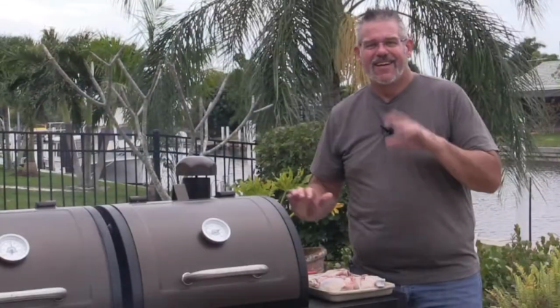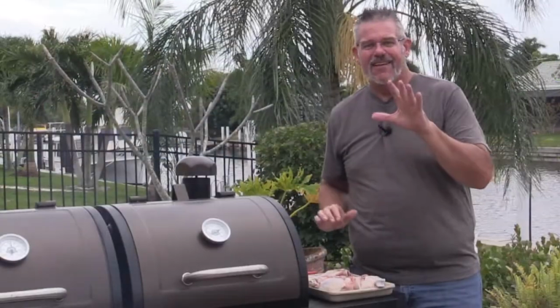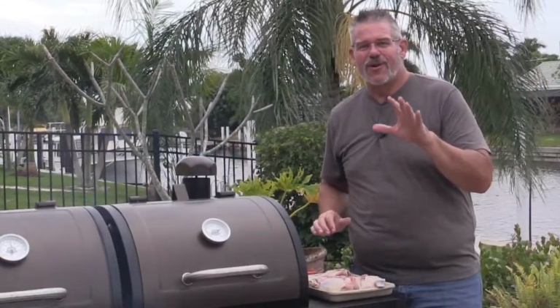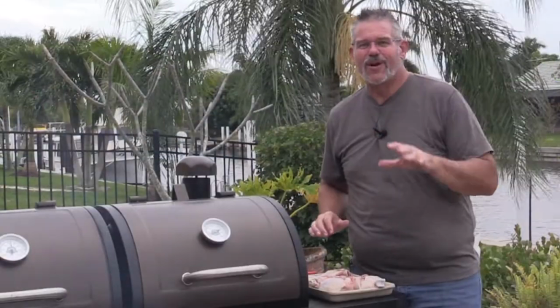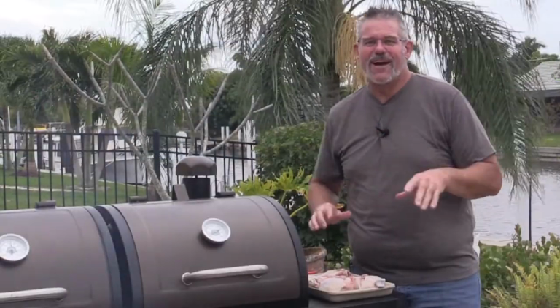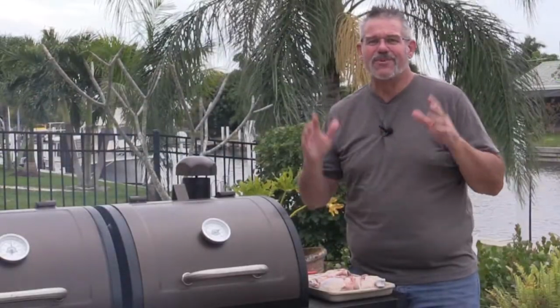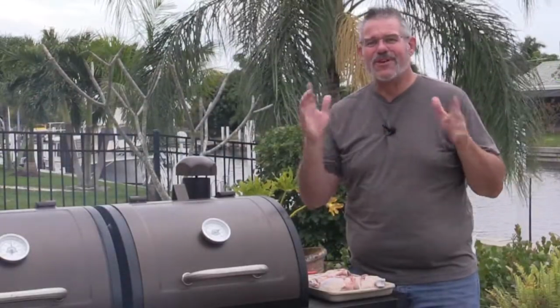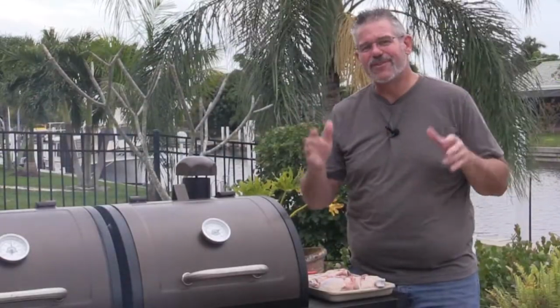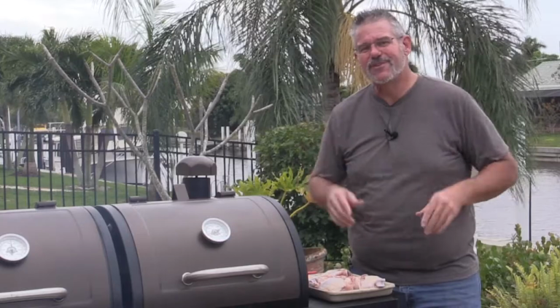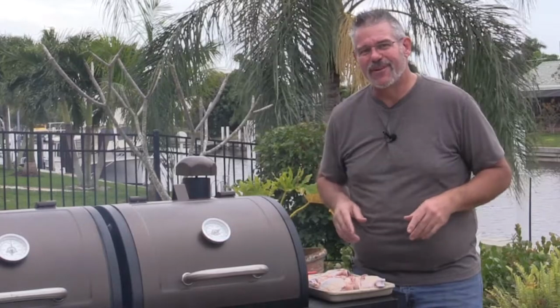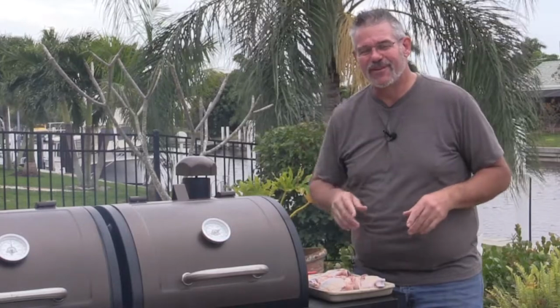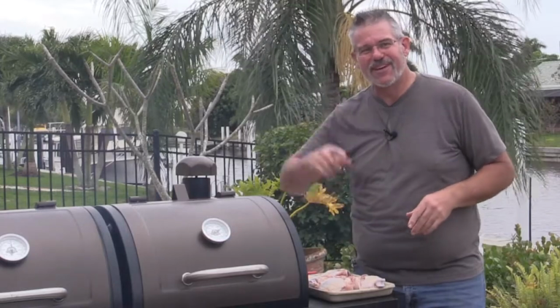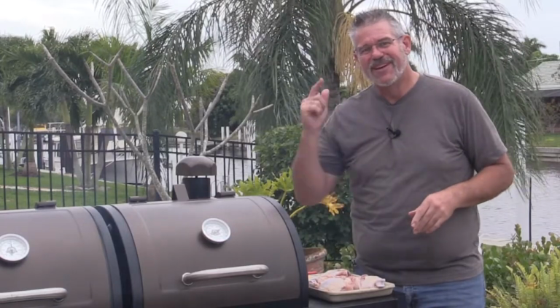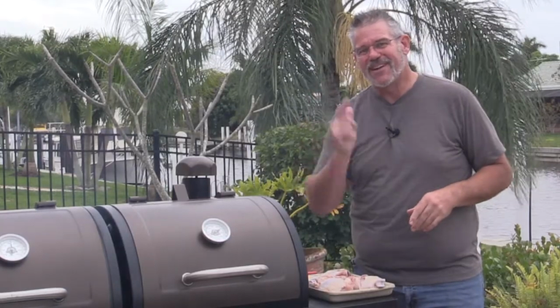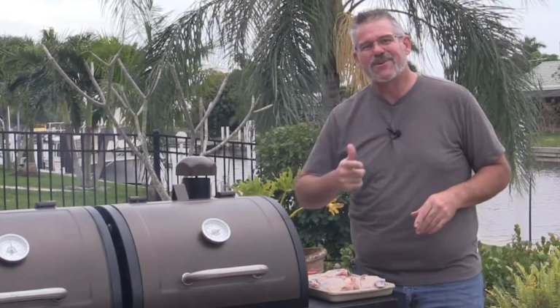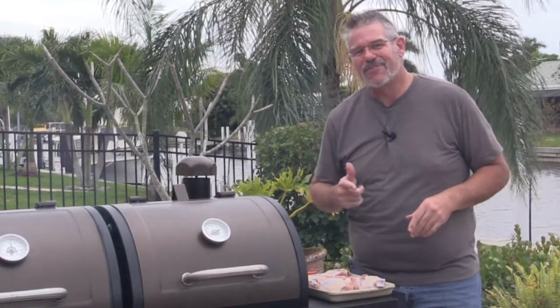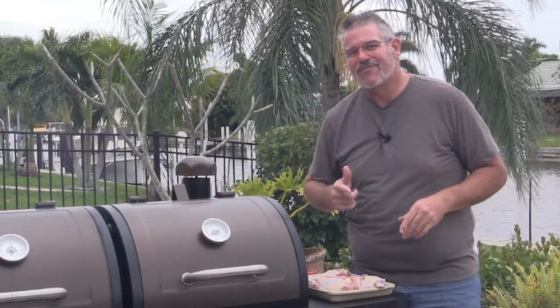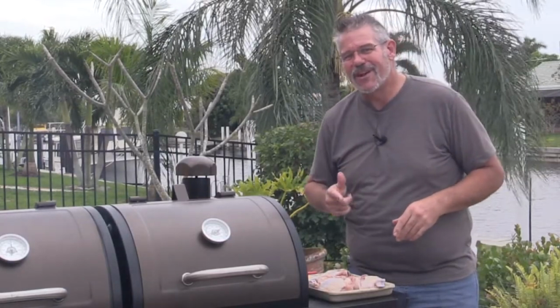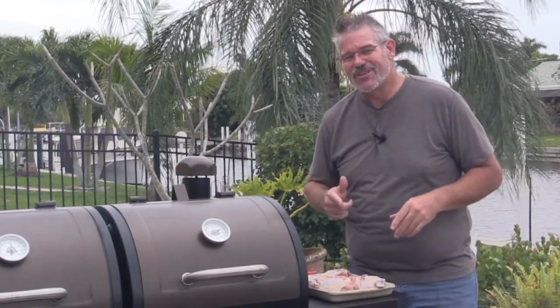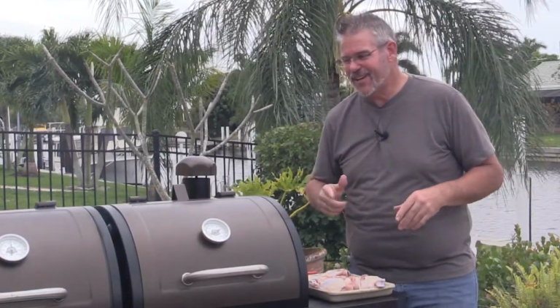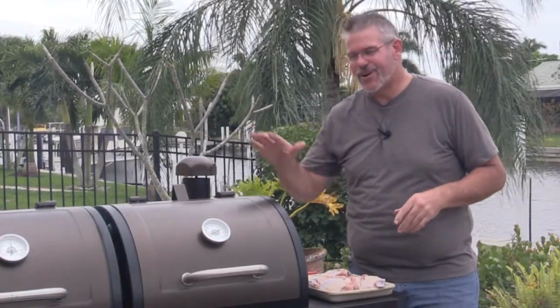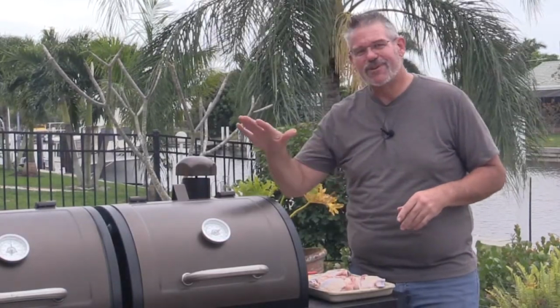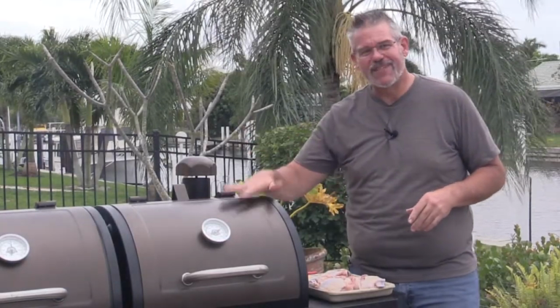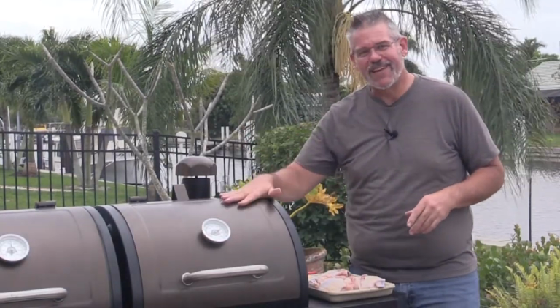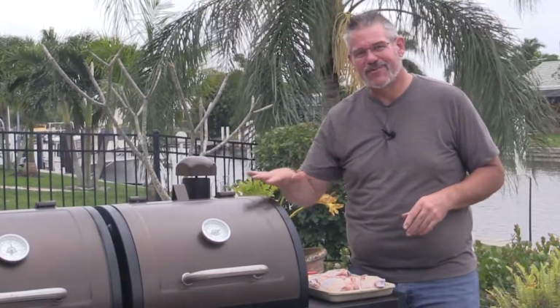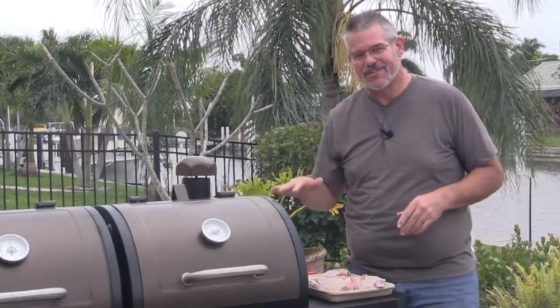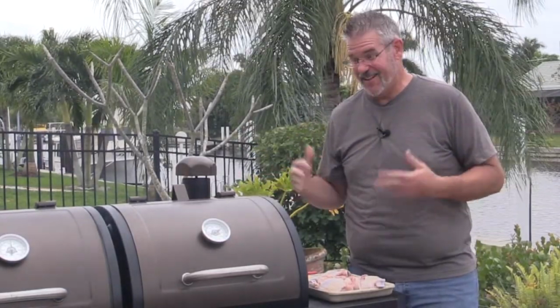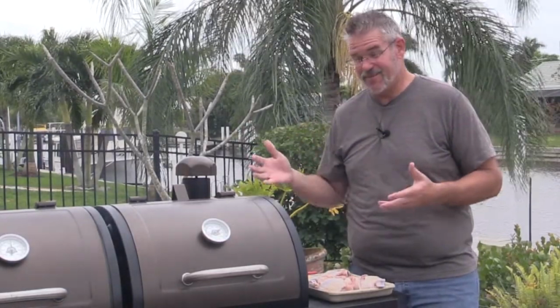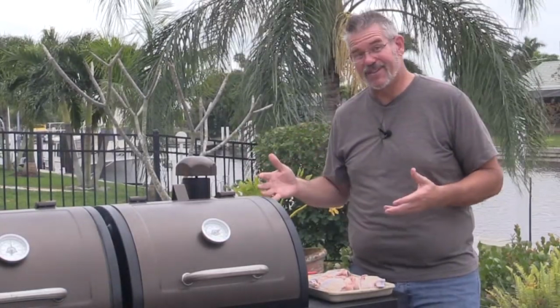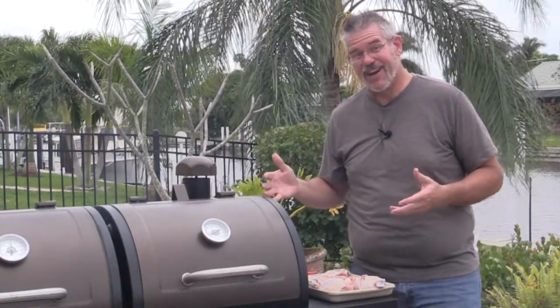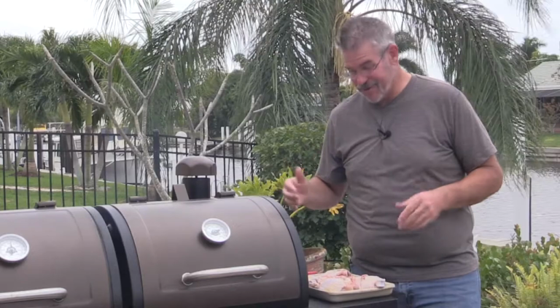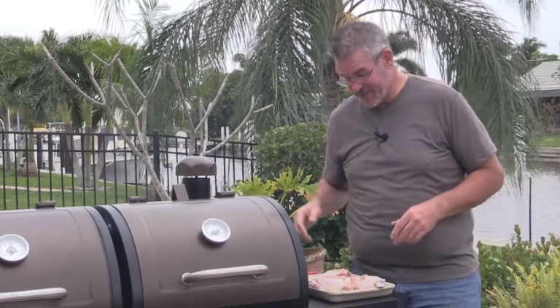Hey everybody, welcome back to another Tuesday grilling video. Today we're doing a different variation on chicken and we're going to be doing it in the gas grill side of the Pit Boss combo series.